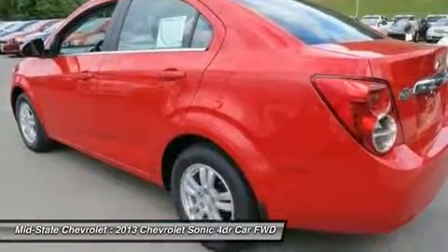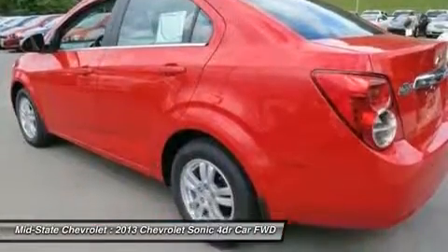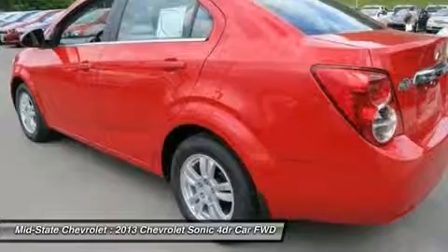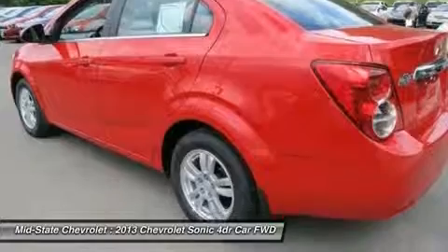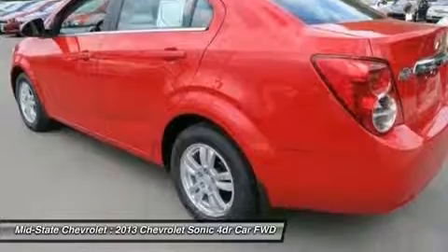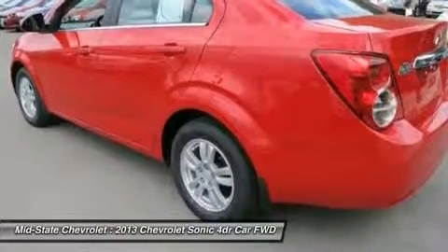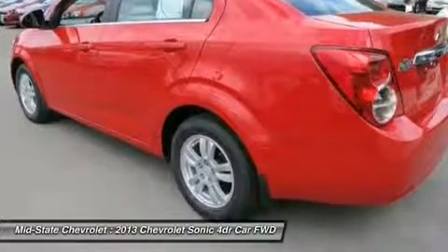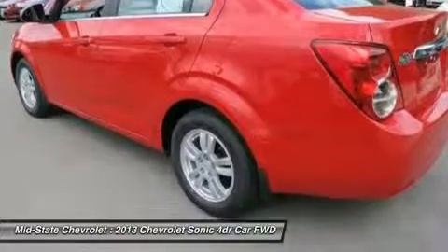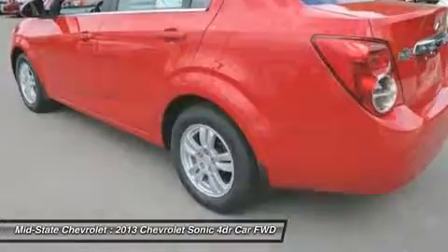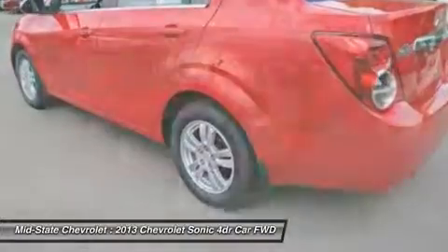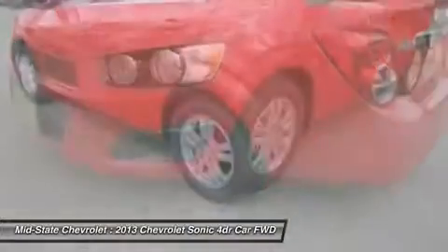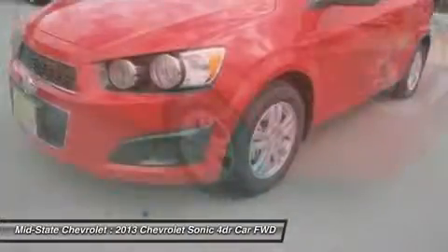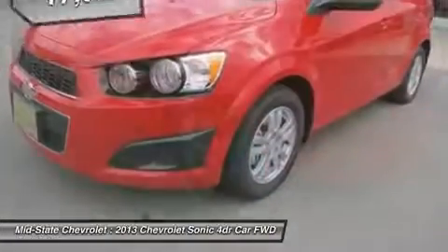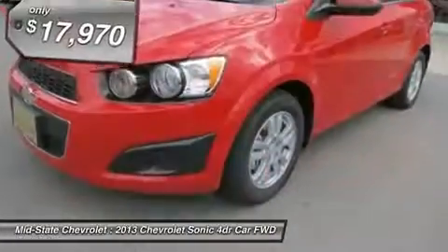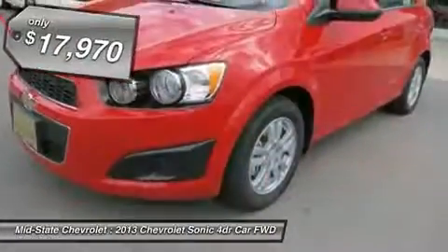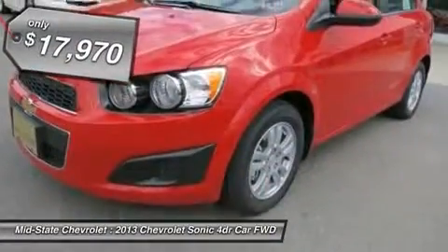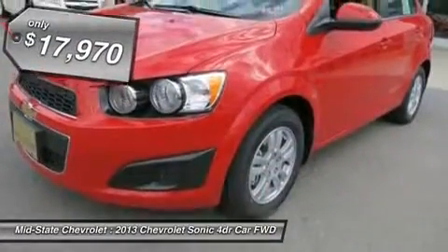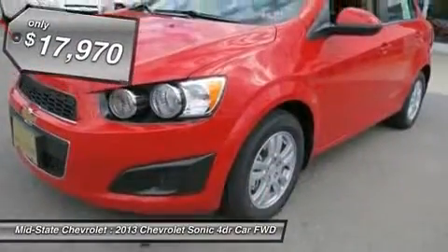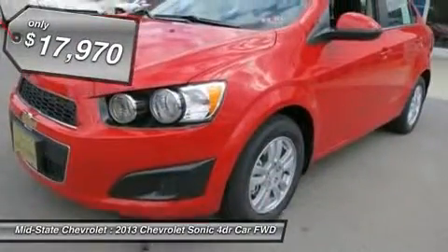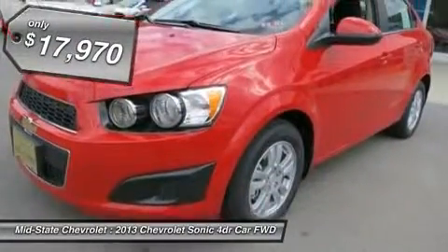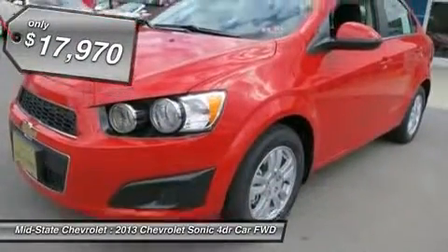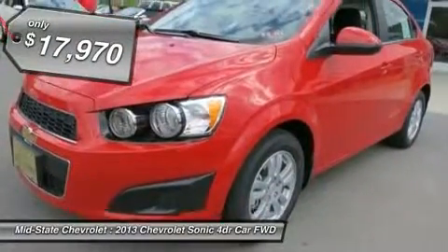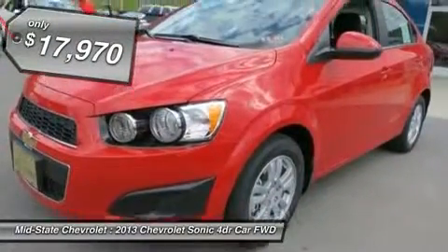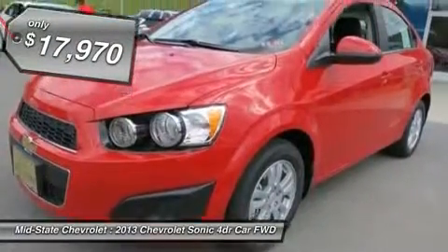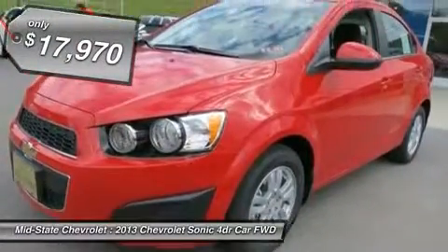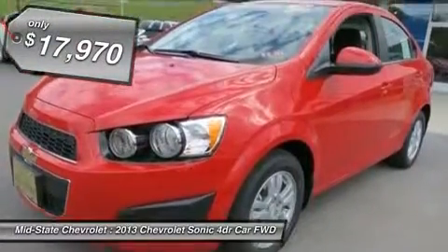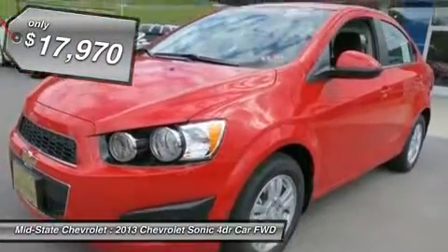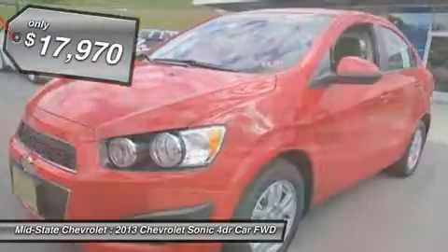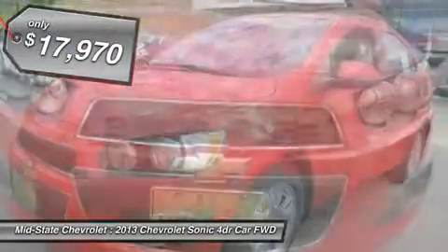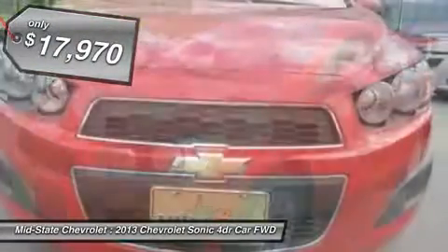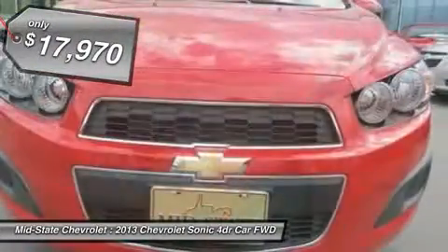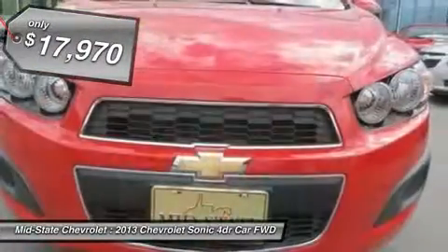Where's the sweet spot behind the wheel? And it is priced below $20,000.